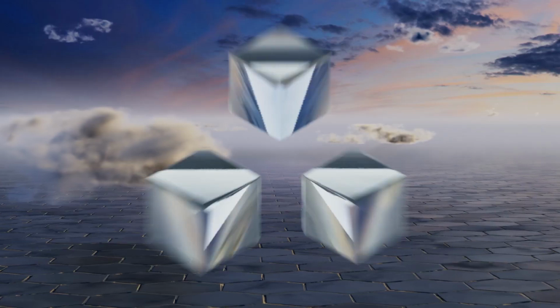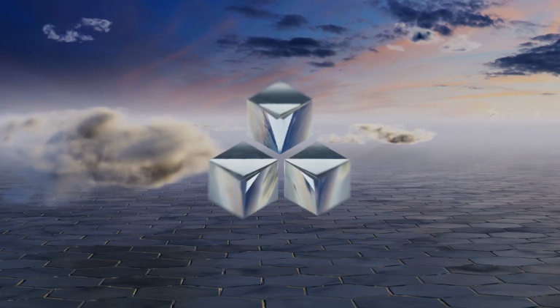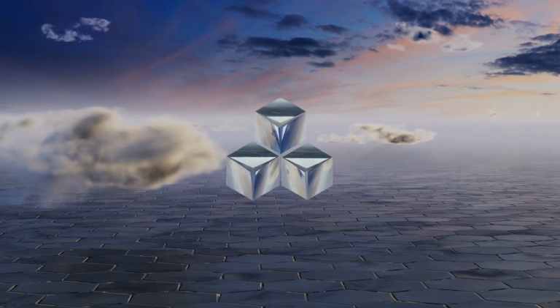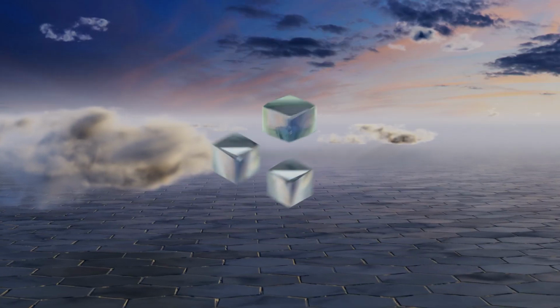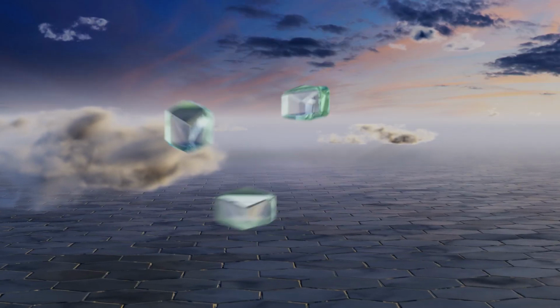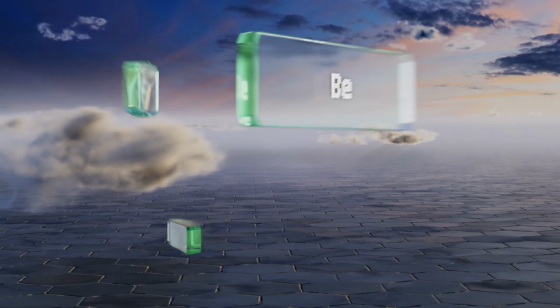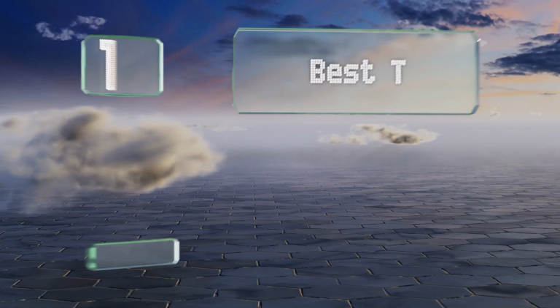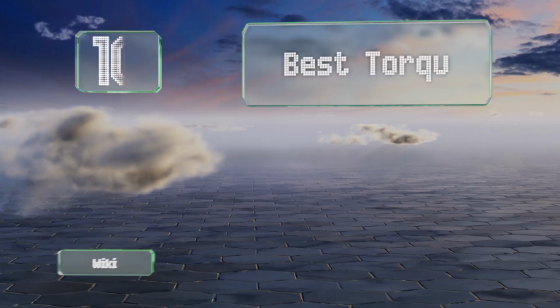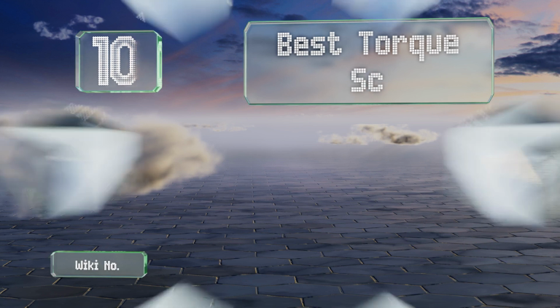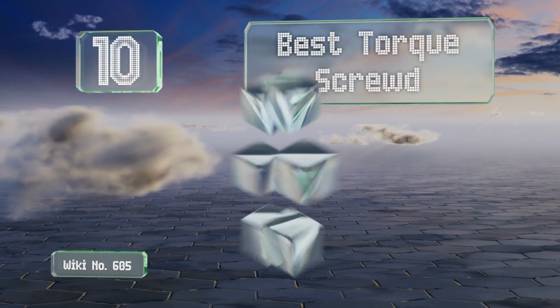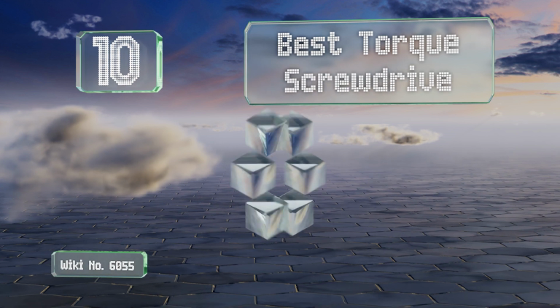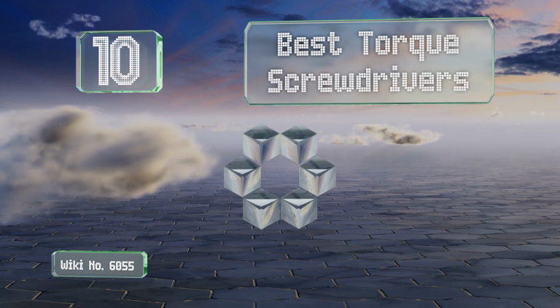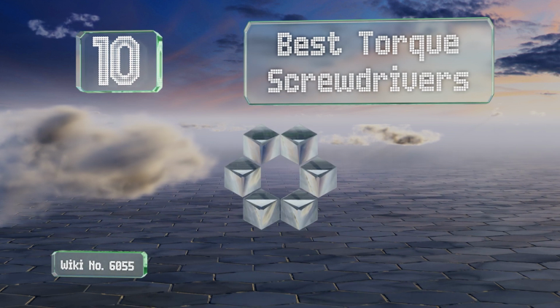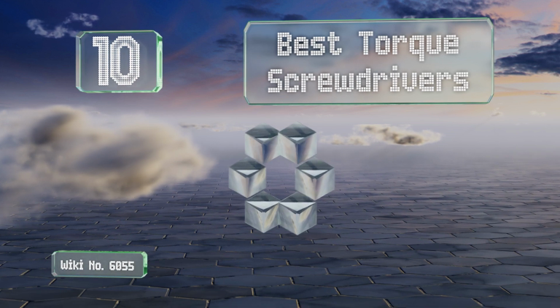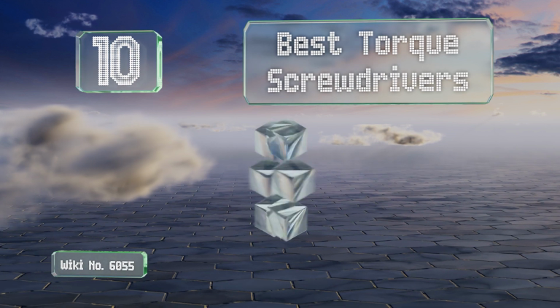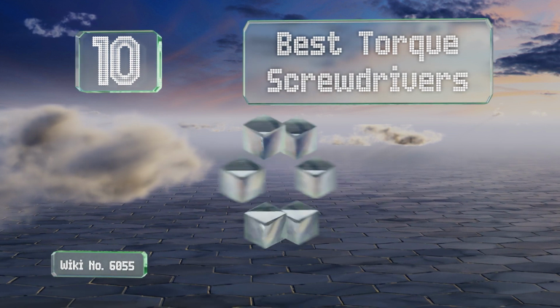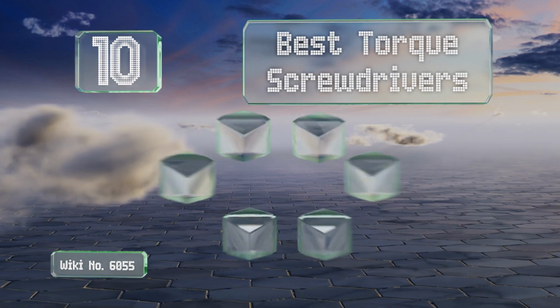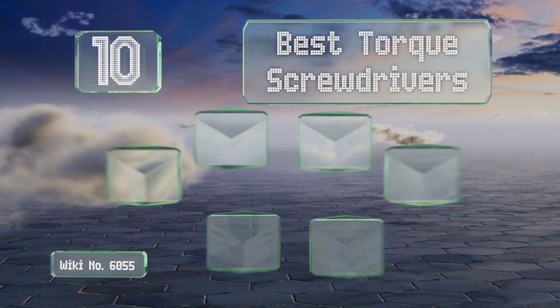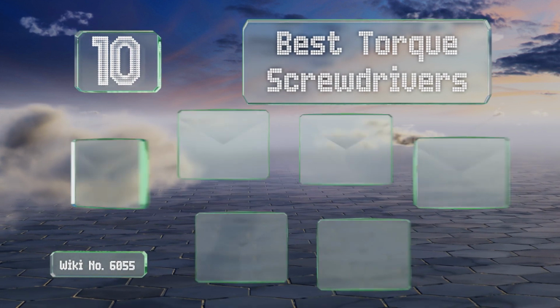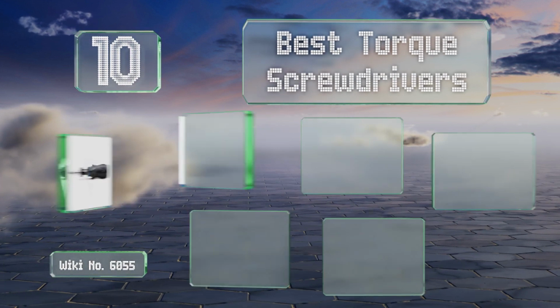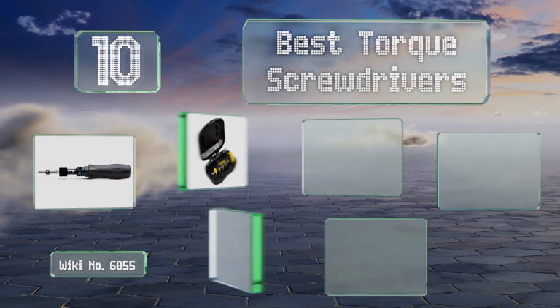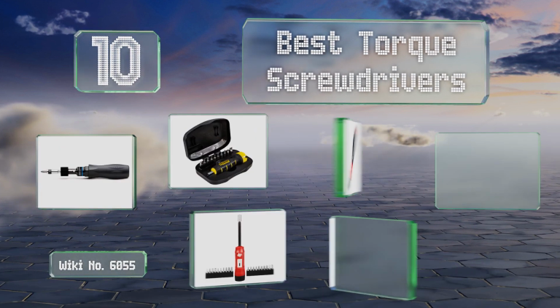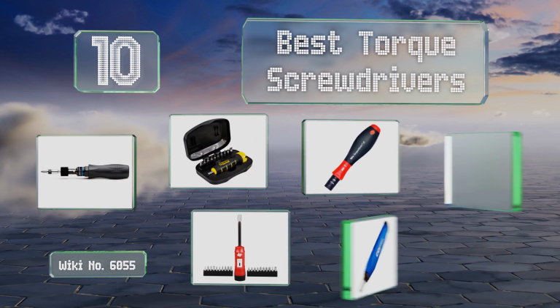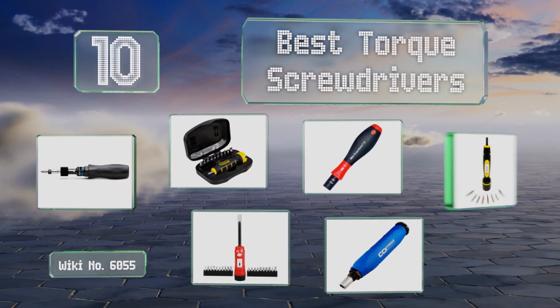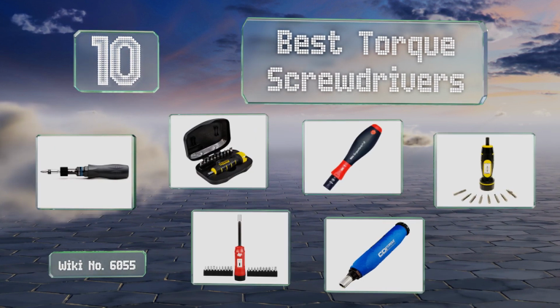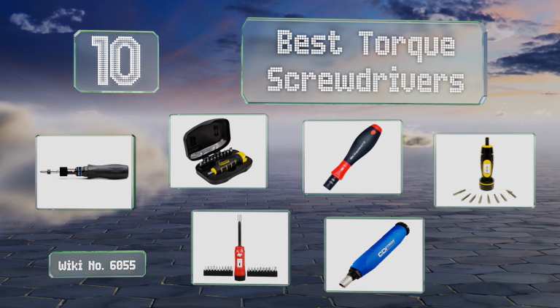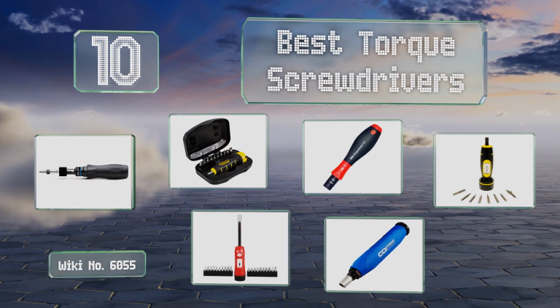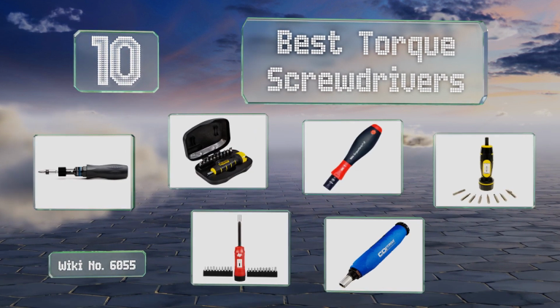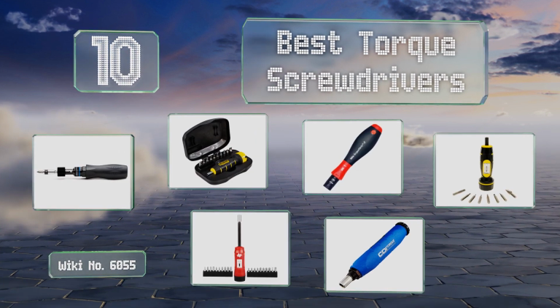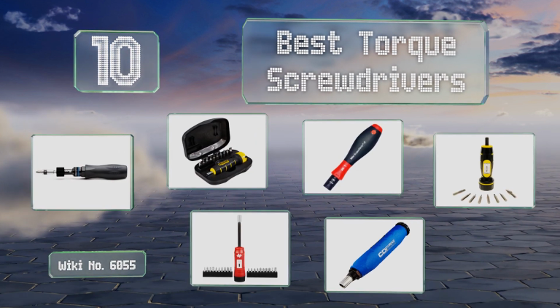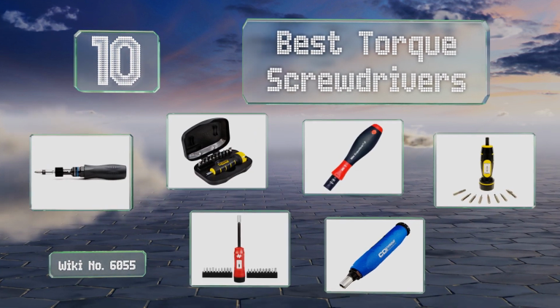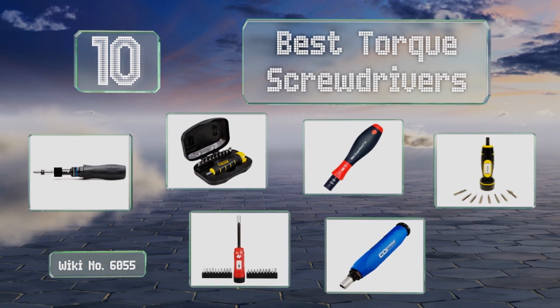EasyVid presents the 10 best torque screwdrivers. Let's get started with the list.